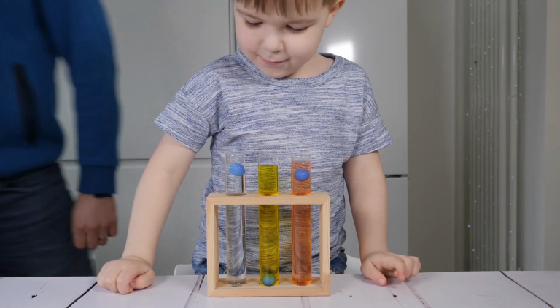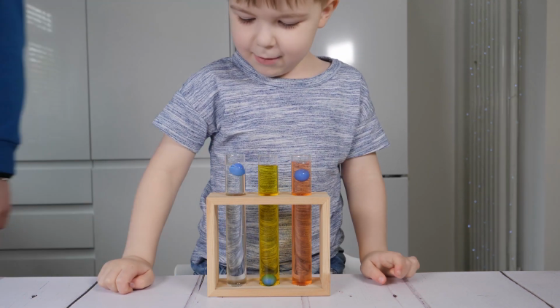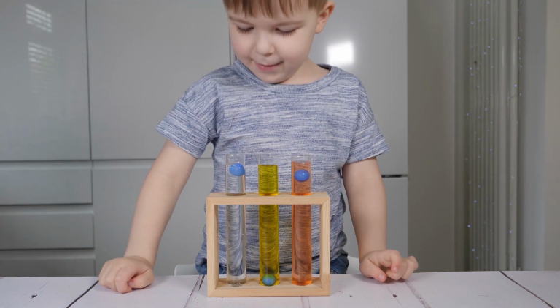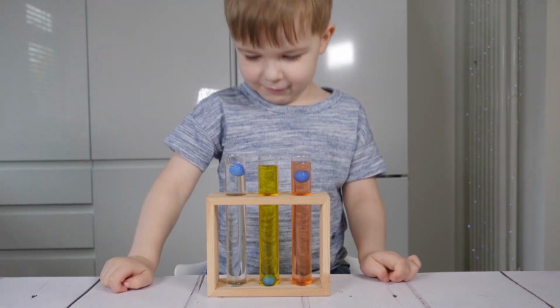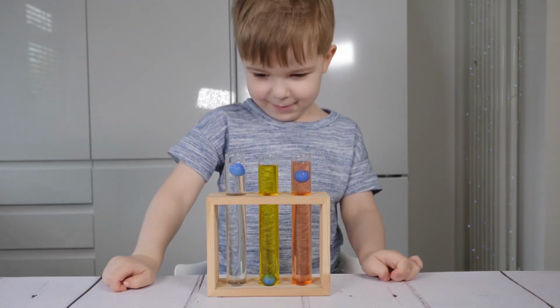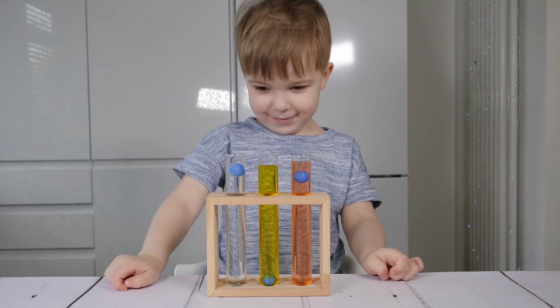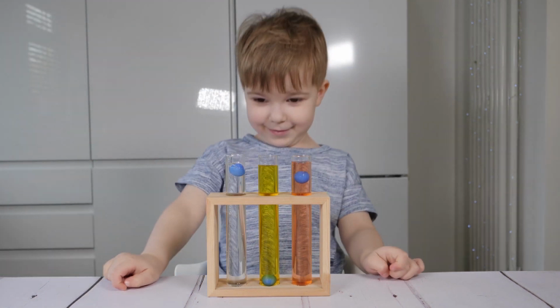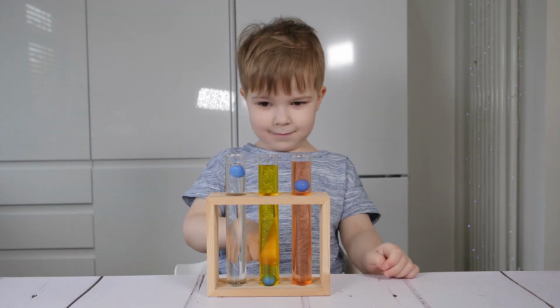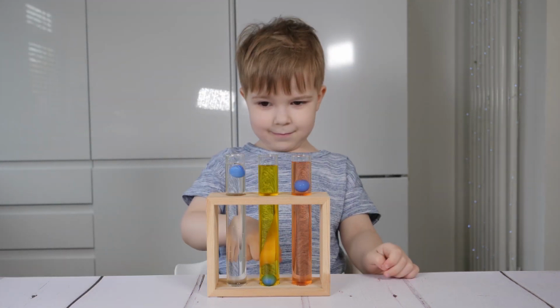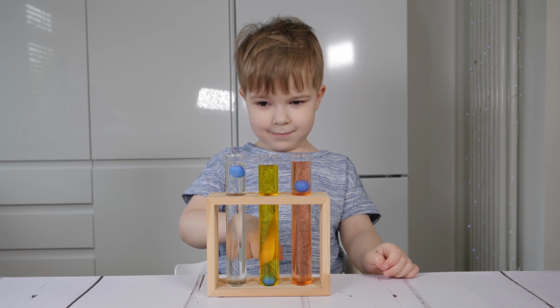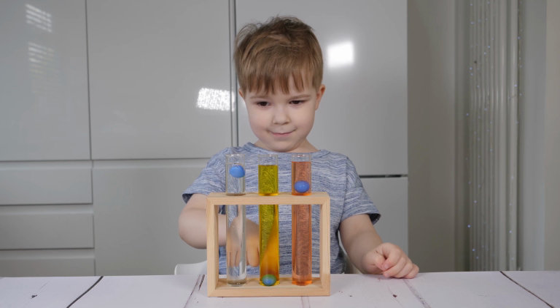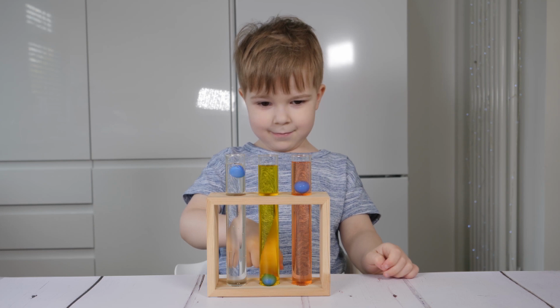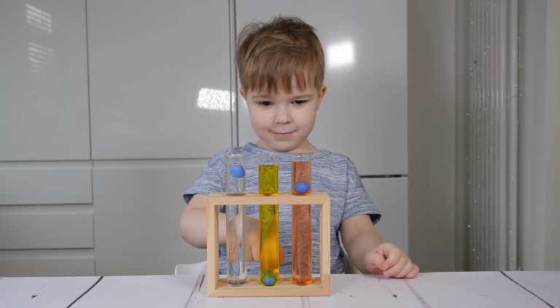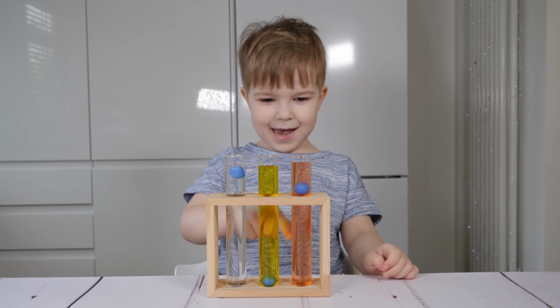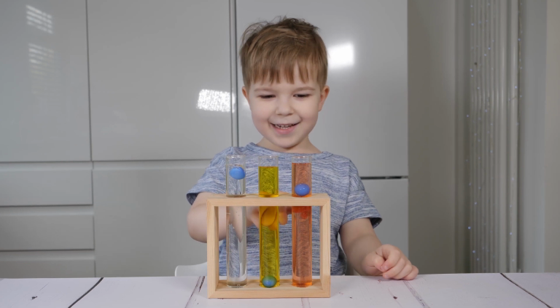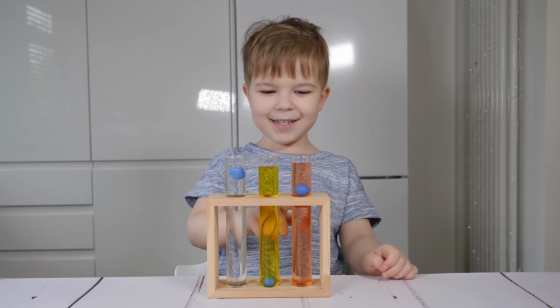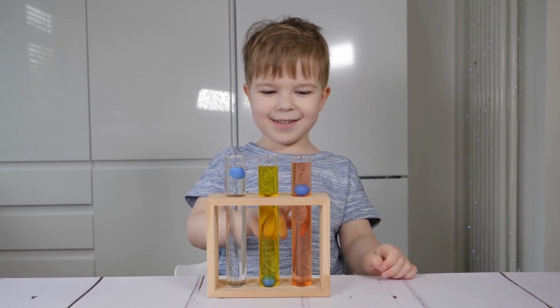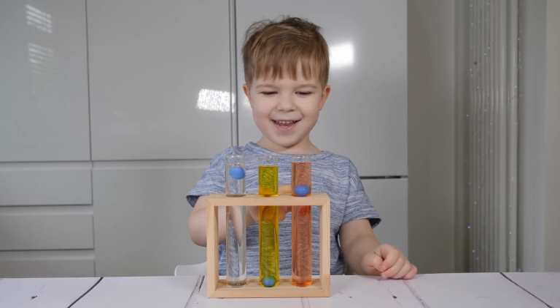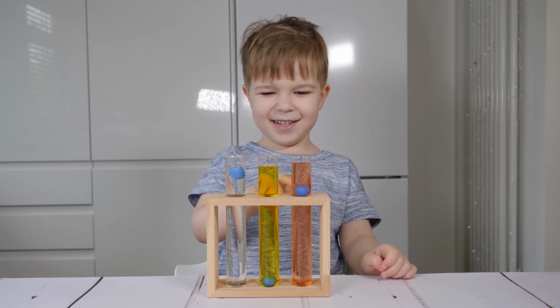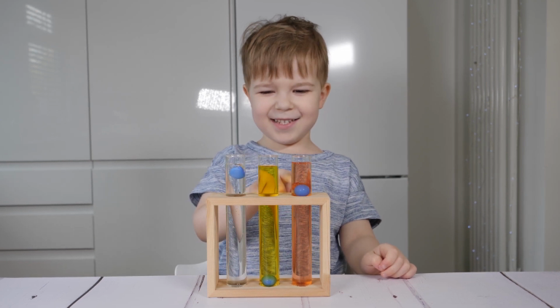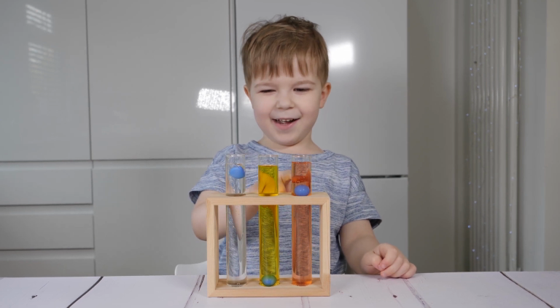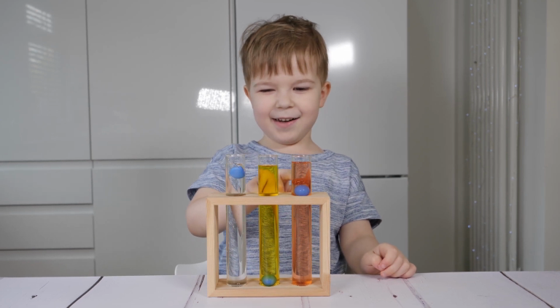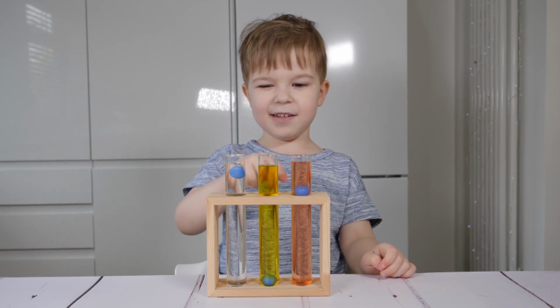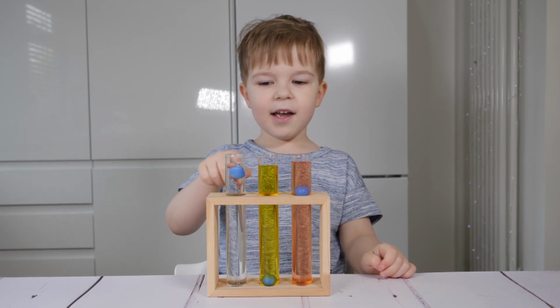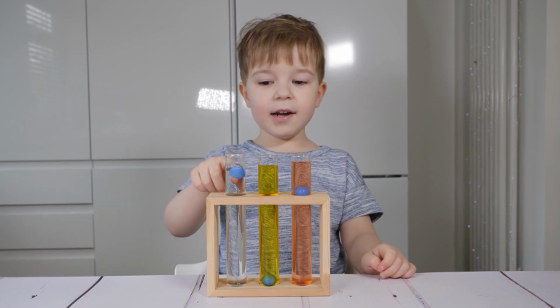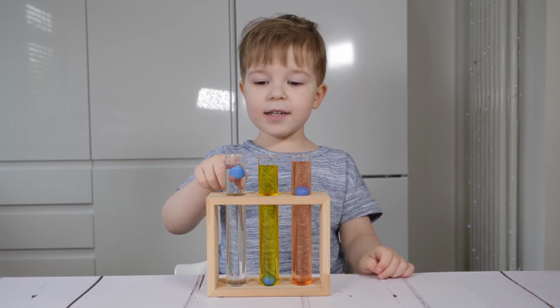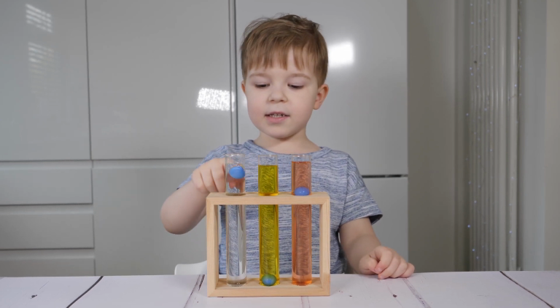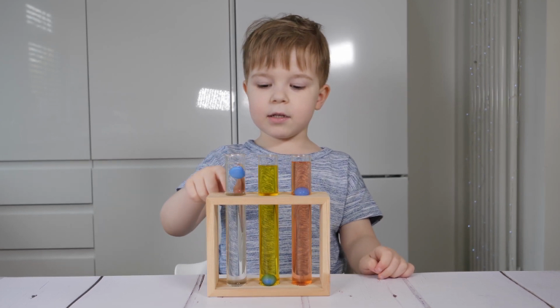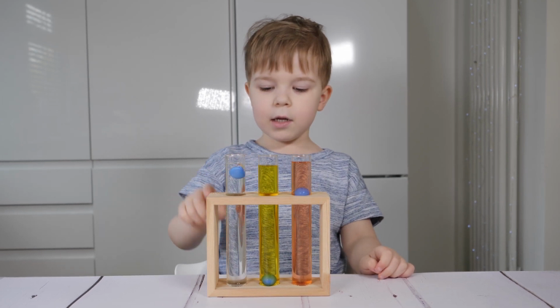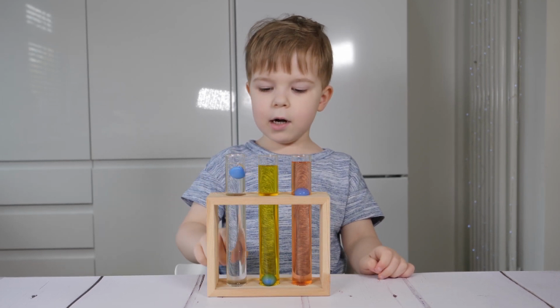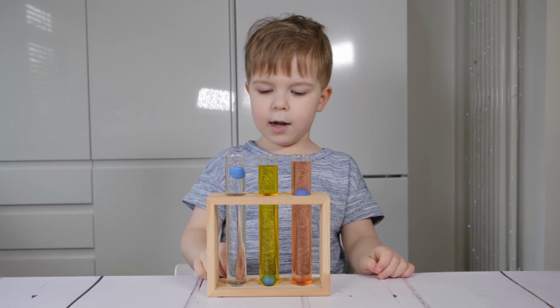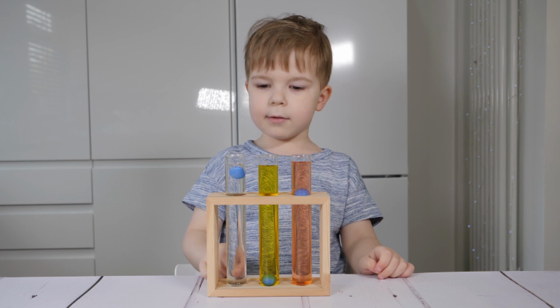Which one is first? This one. And this is the second. And this is last.